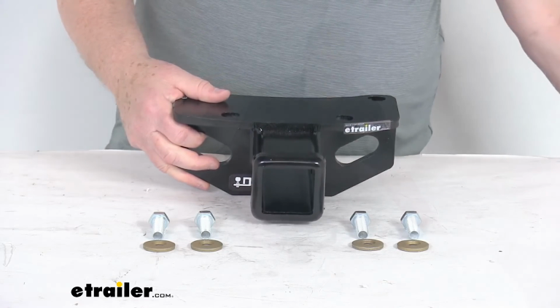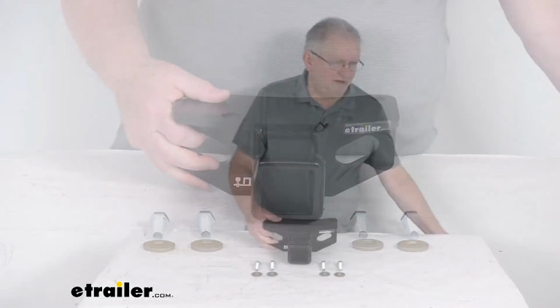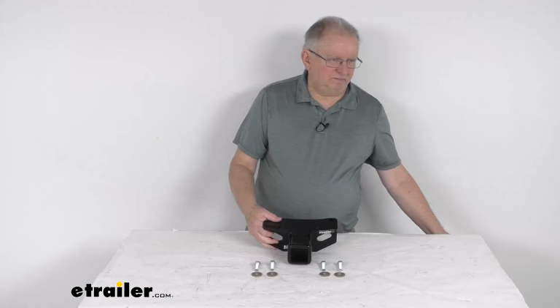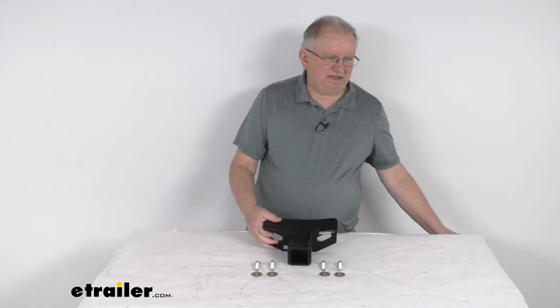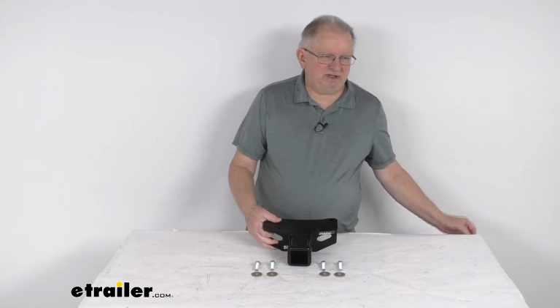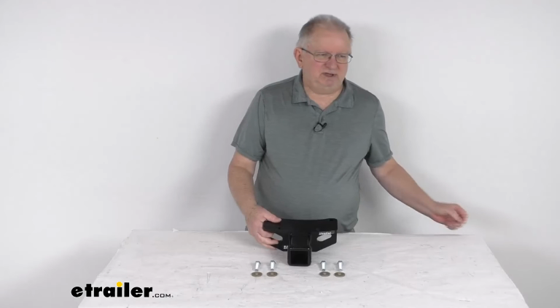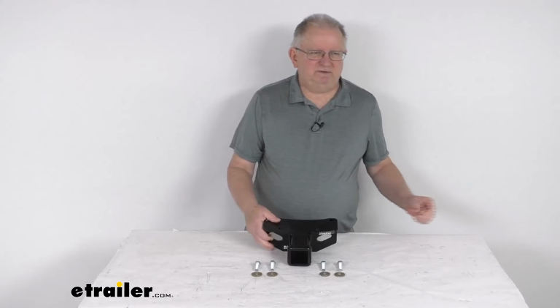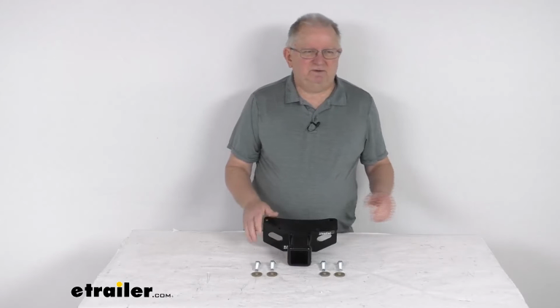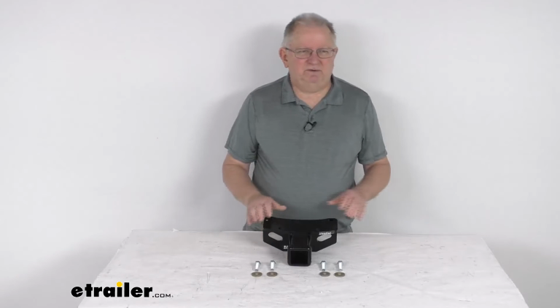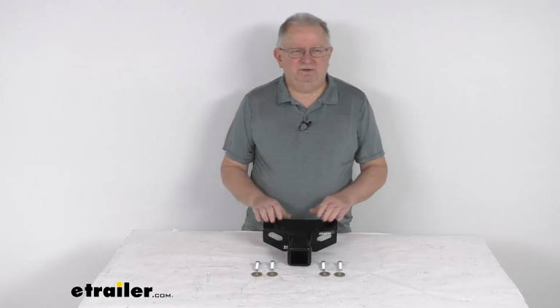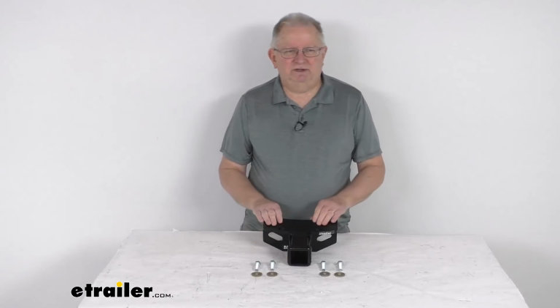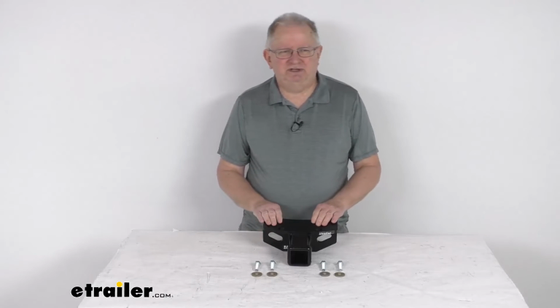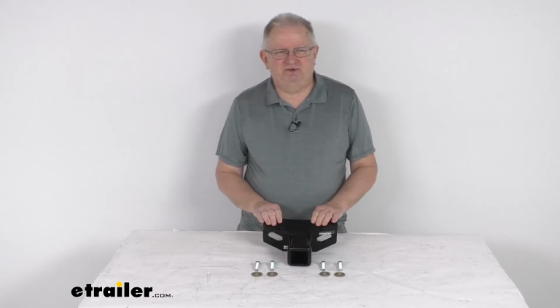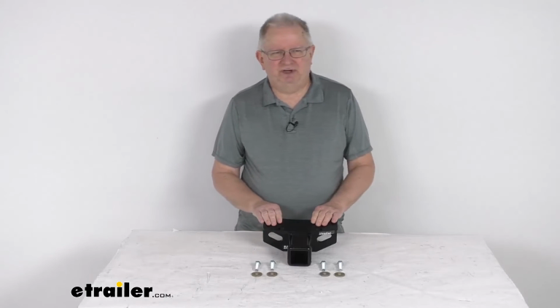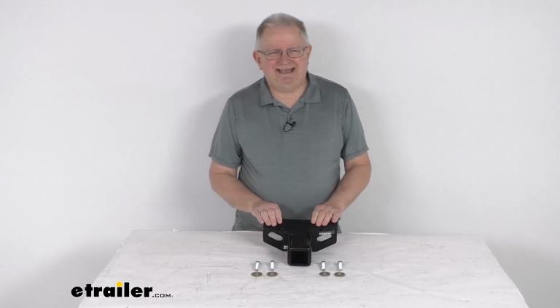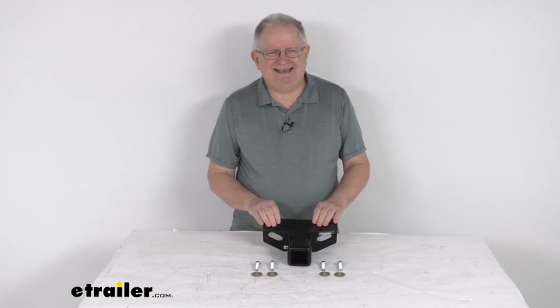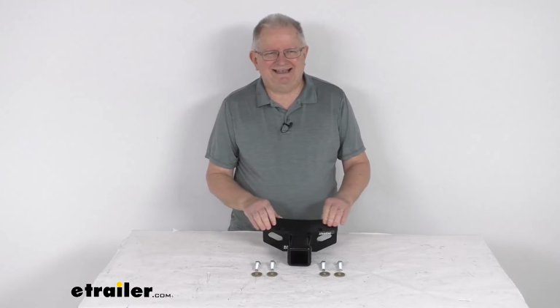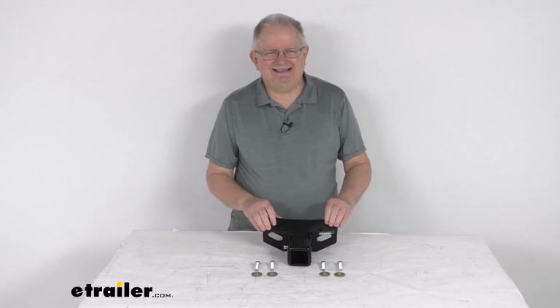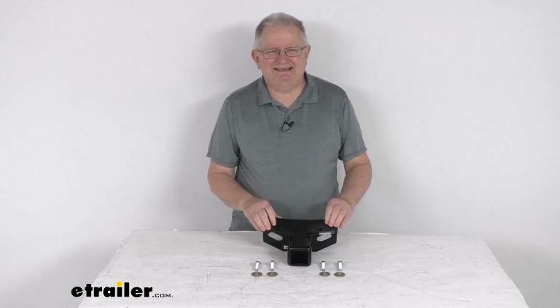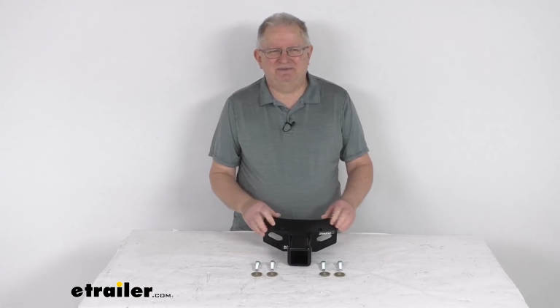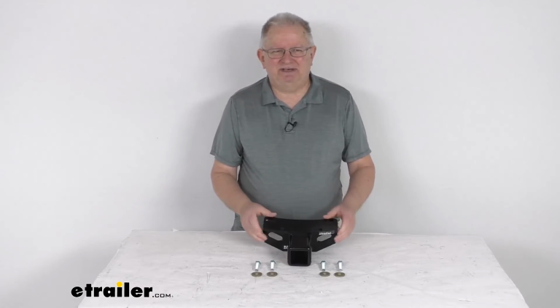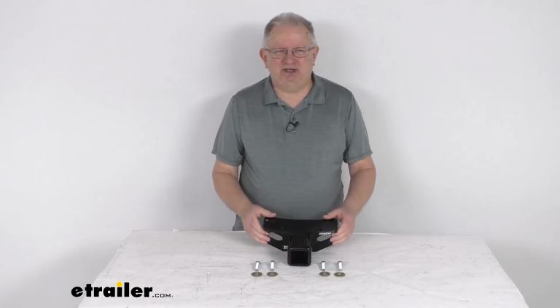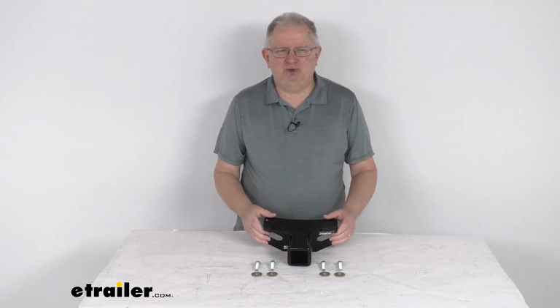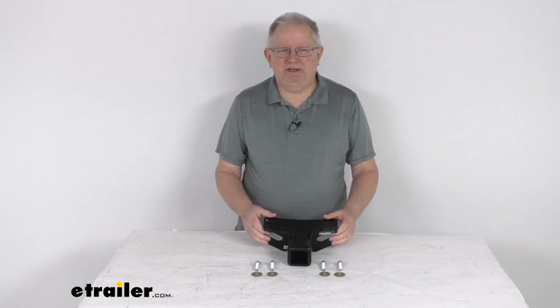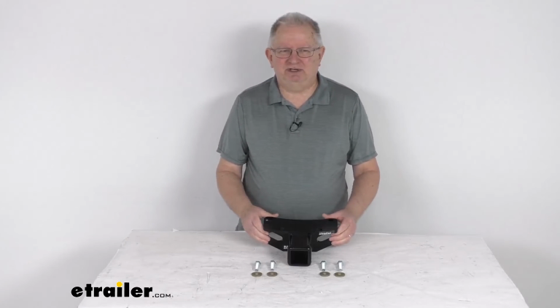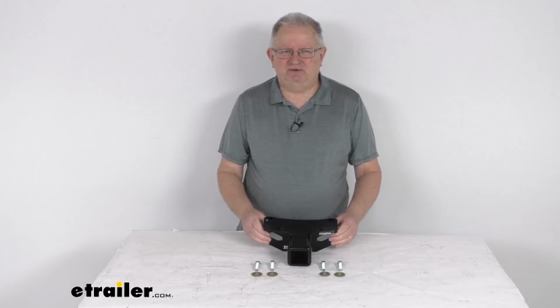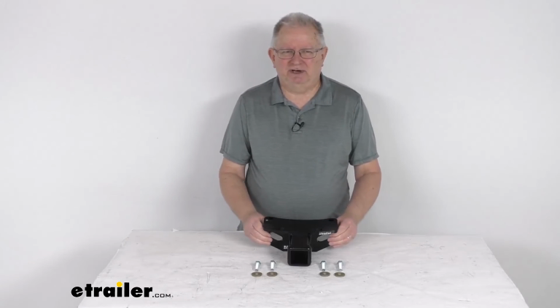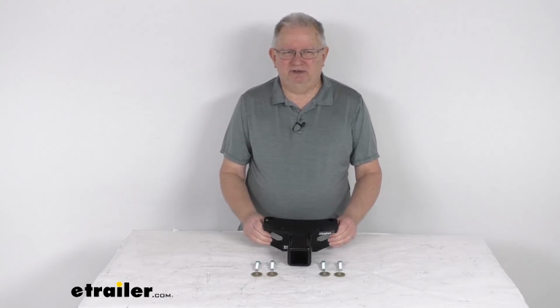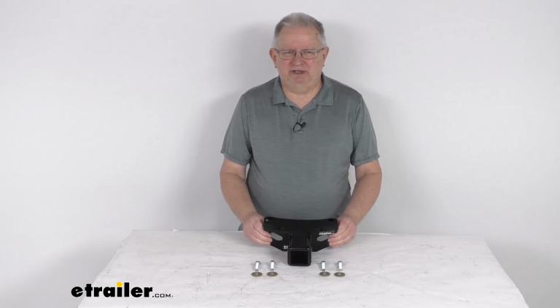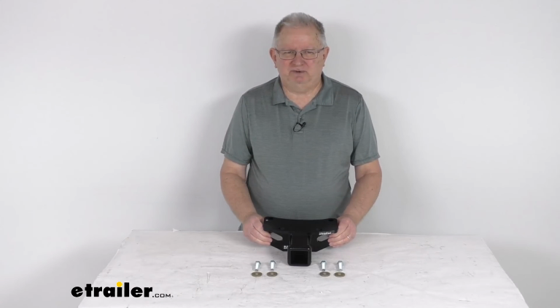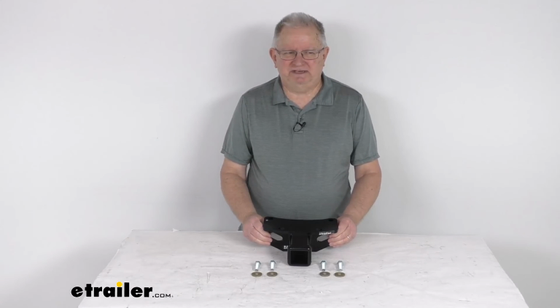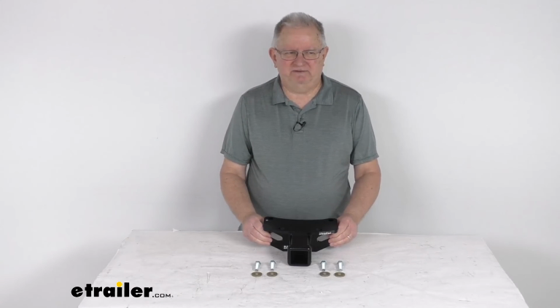That should do it for the review on this Draw-Tite custom fit 2-inch trailer hitch receiver.